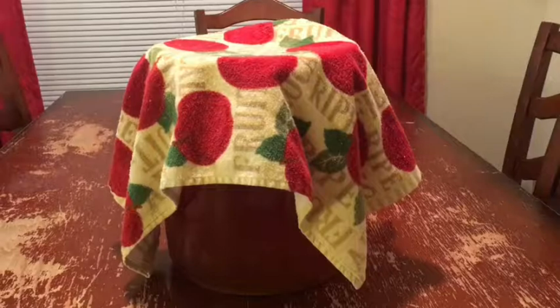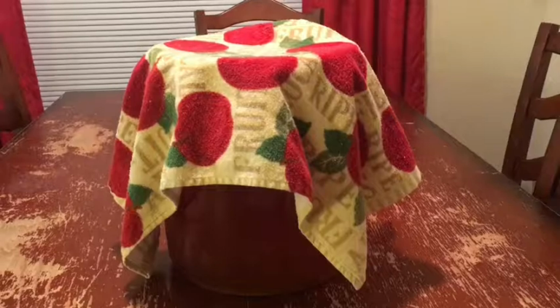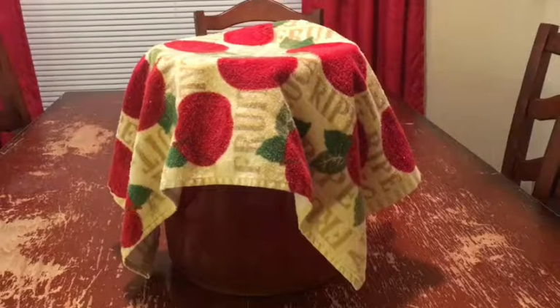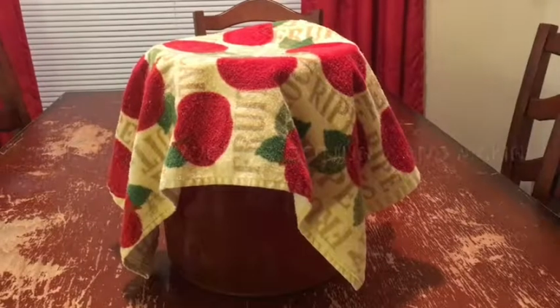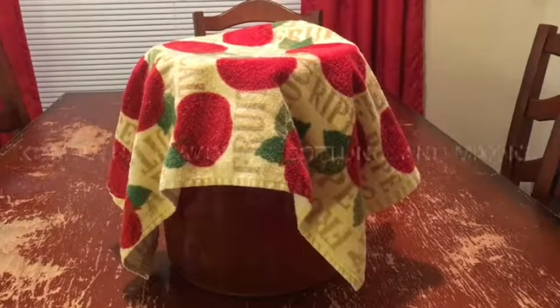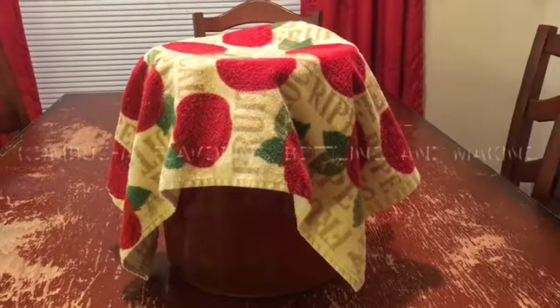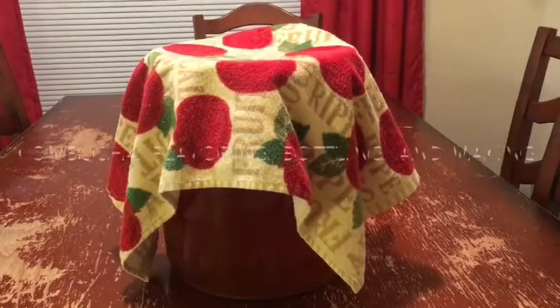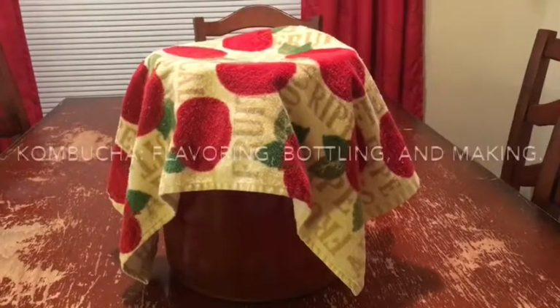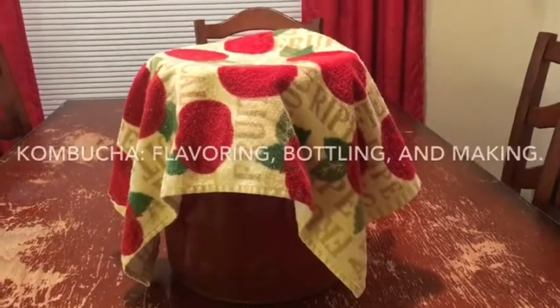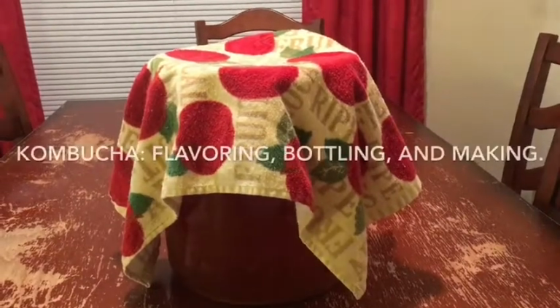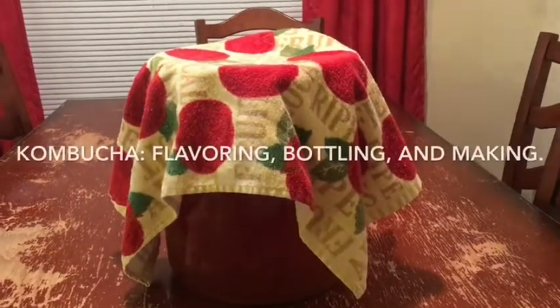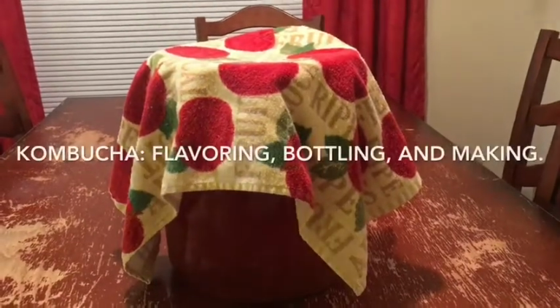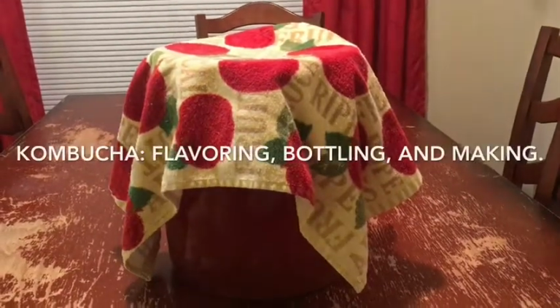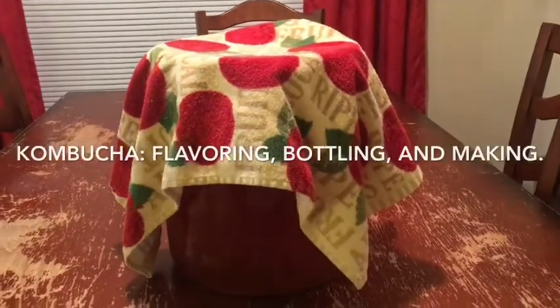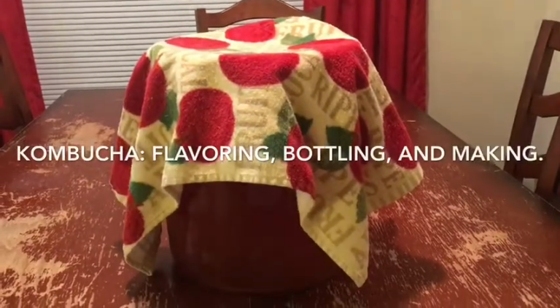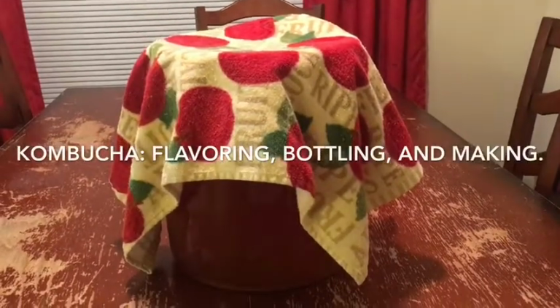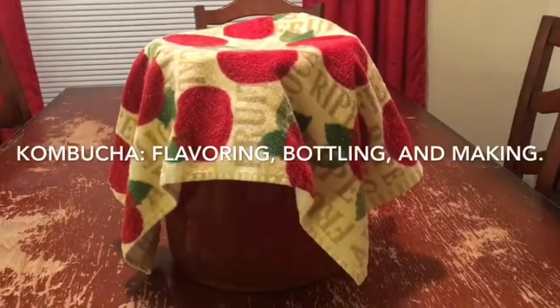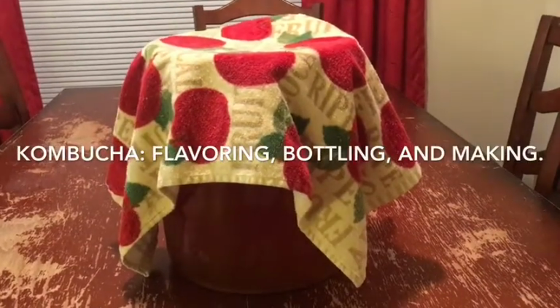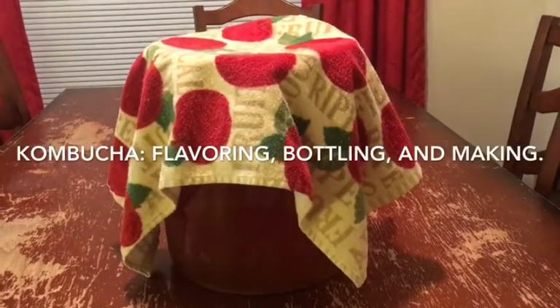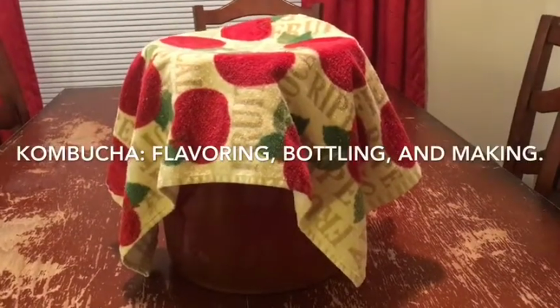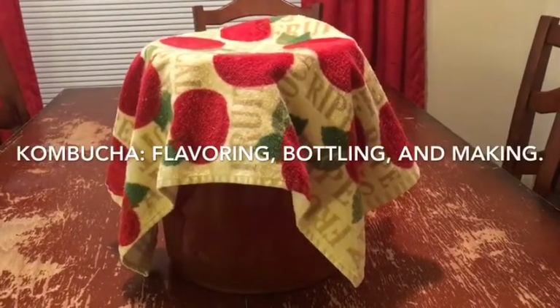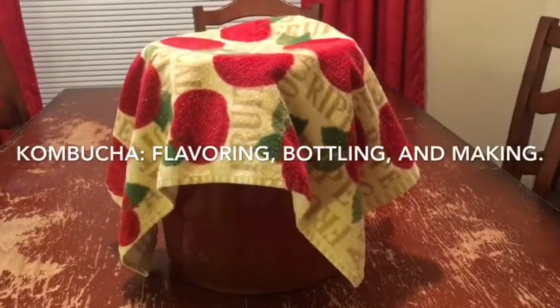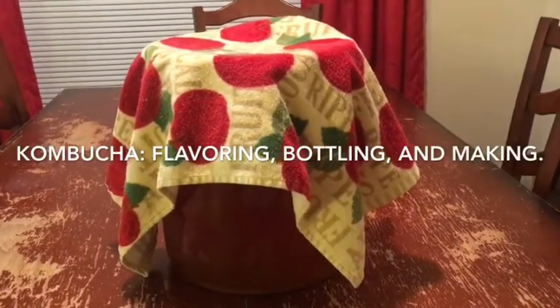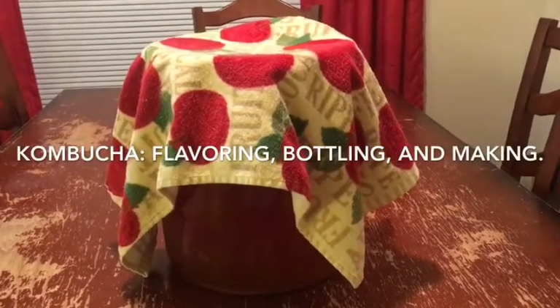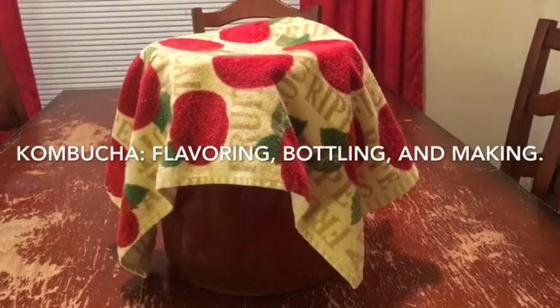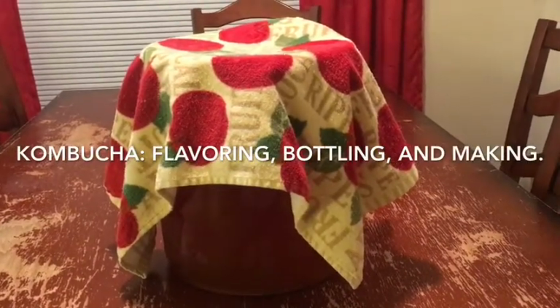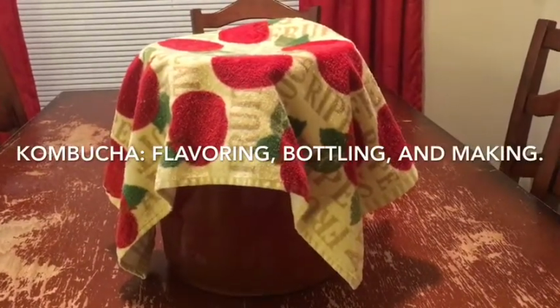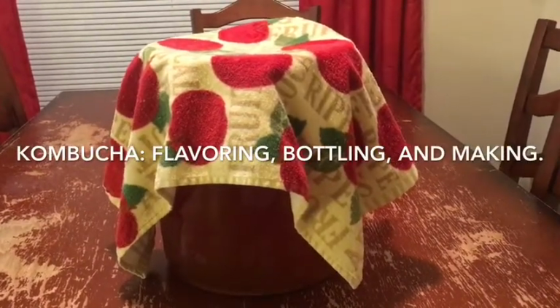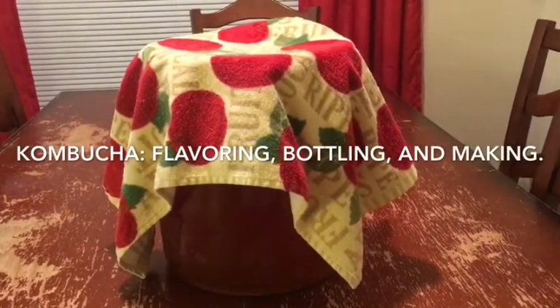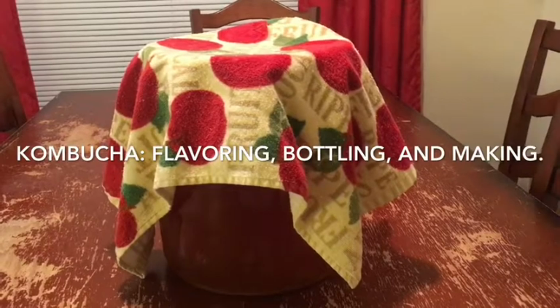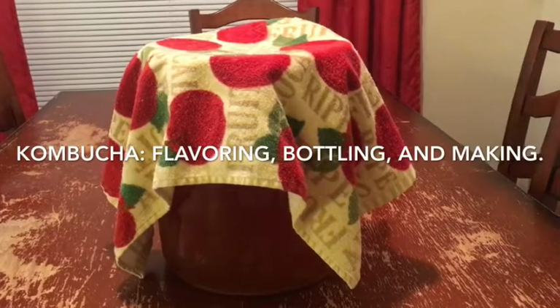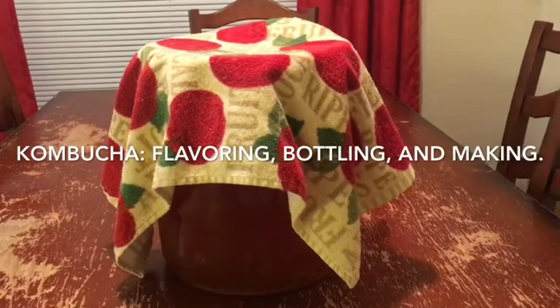I like to drink kombucha. I get tired of drinking water and I have finally found a healthy alternative.